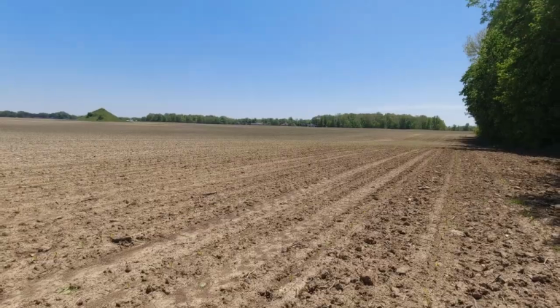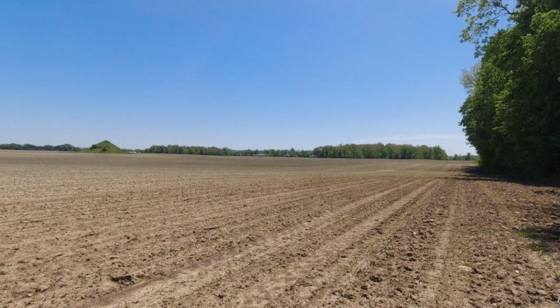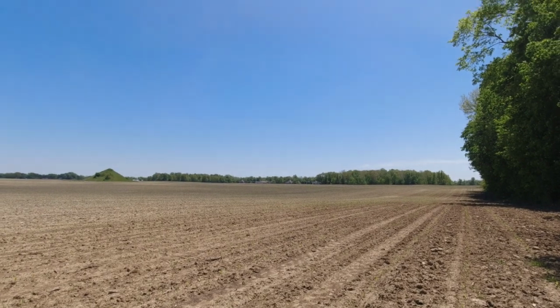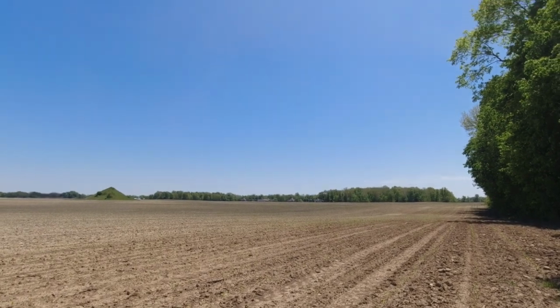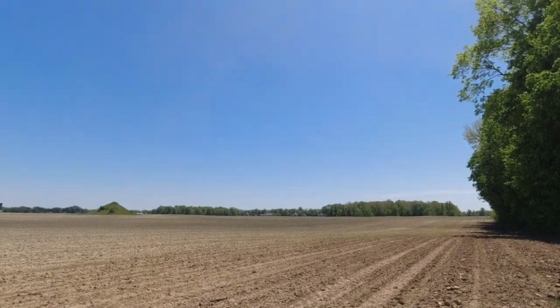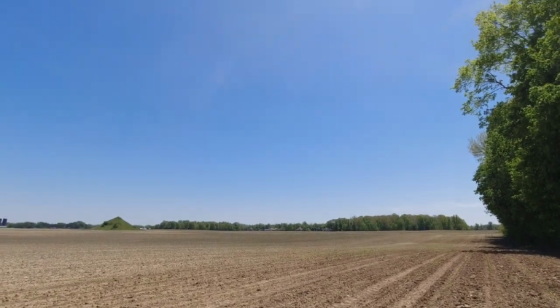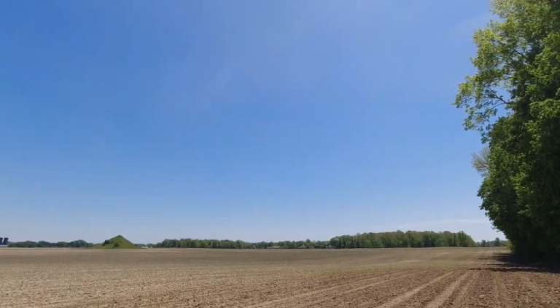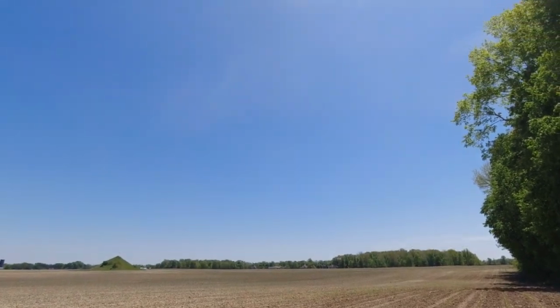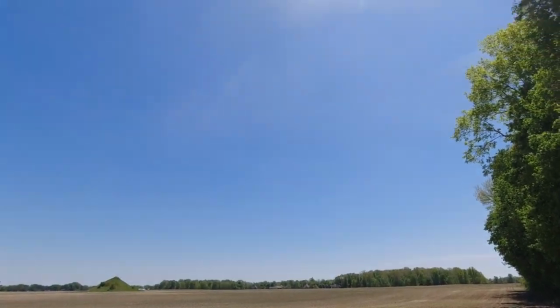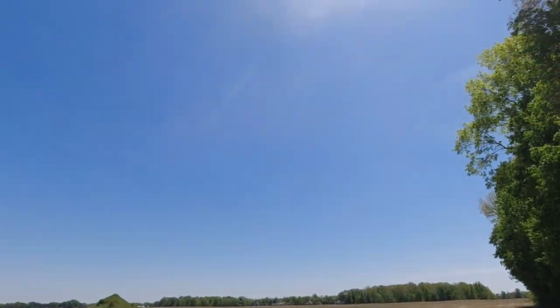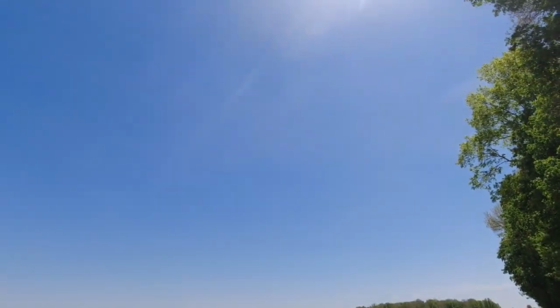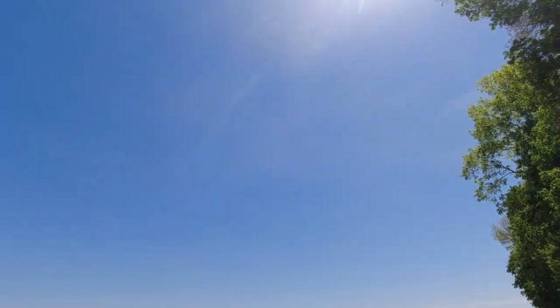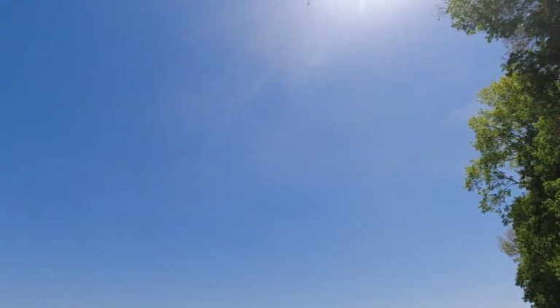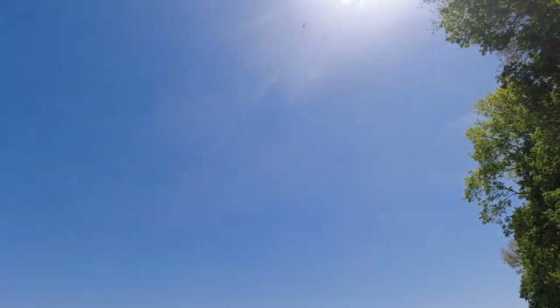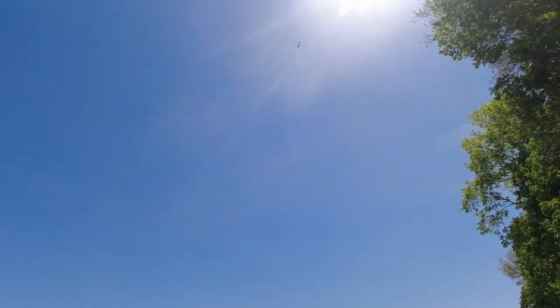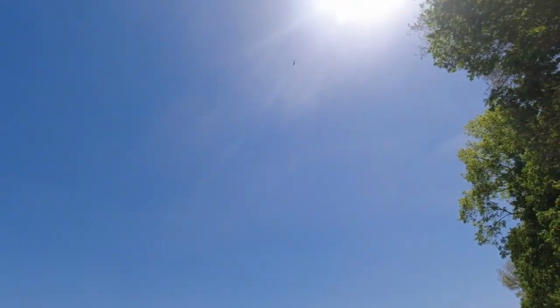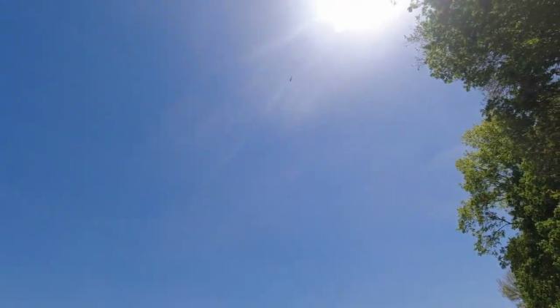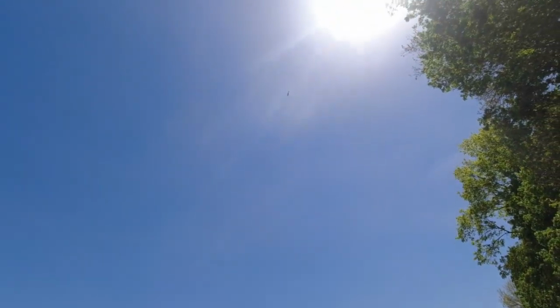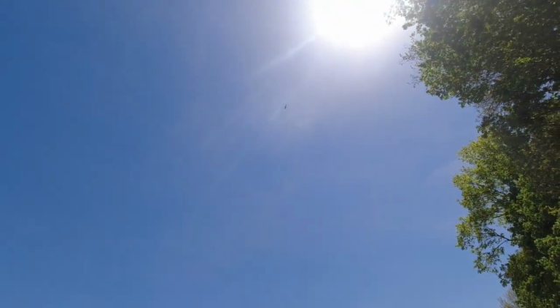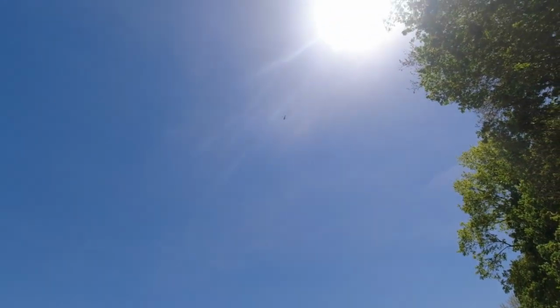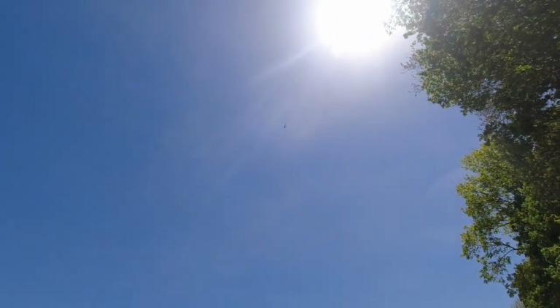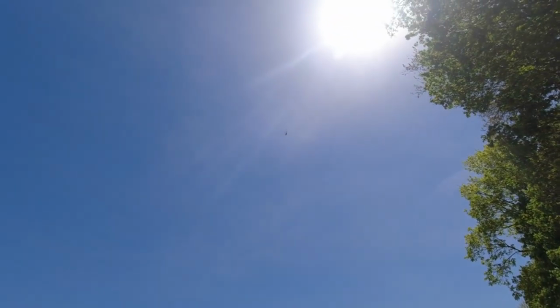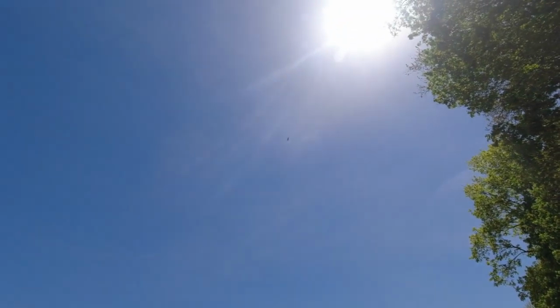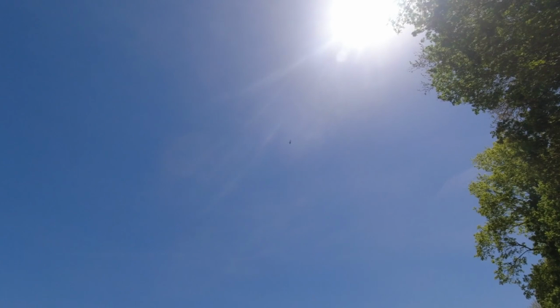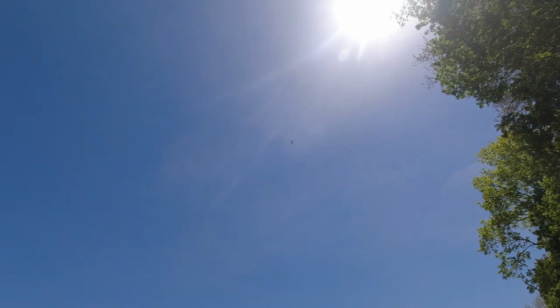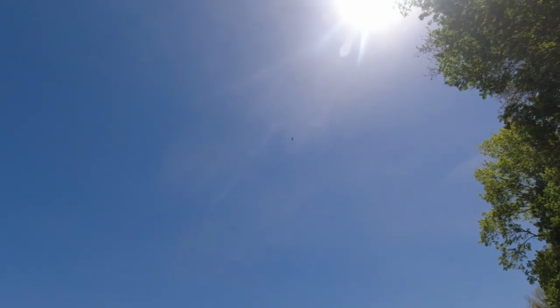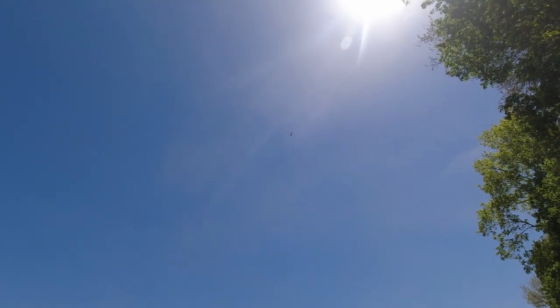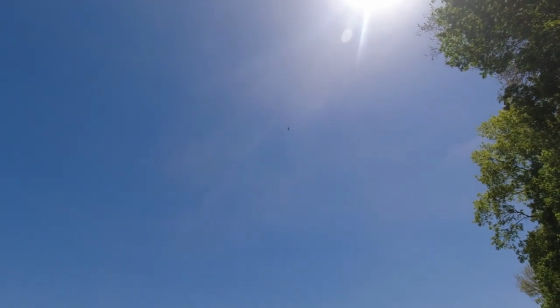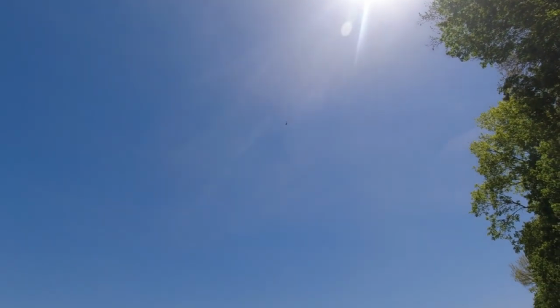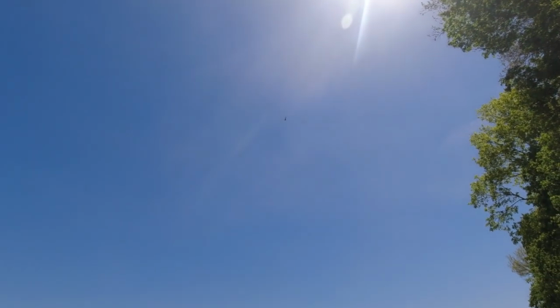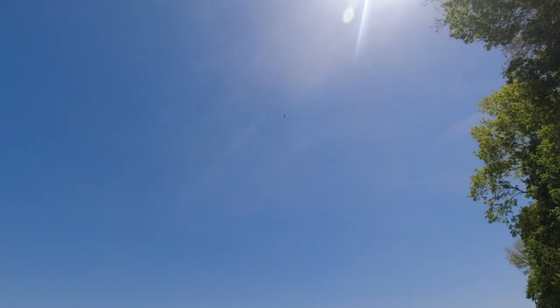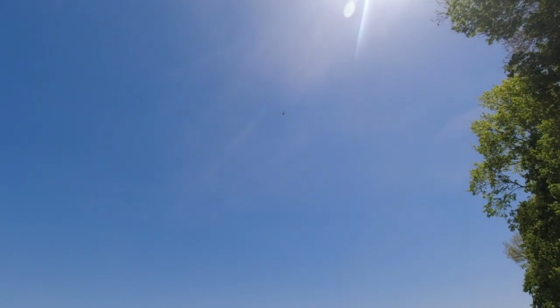It's like washing your car to make it rain. If I try to shoot an Indie Farm Life video, I get air traffic.